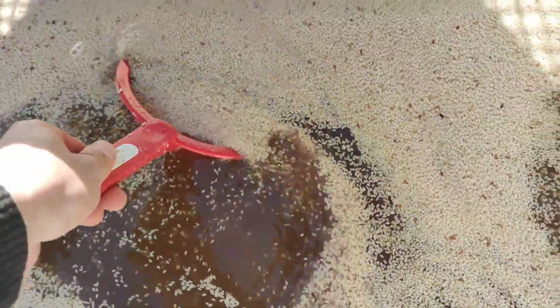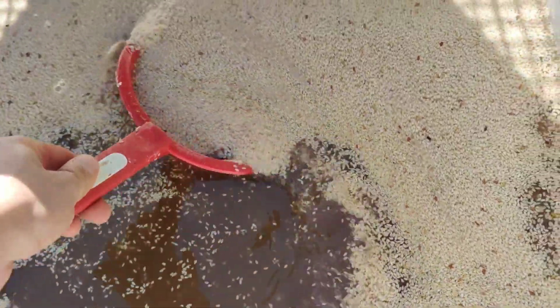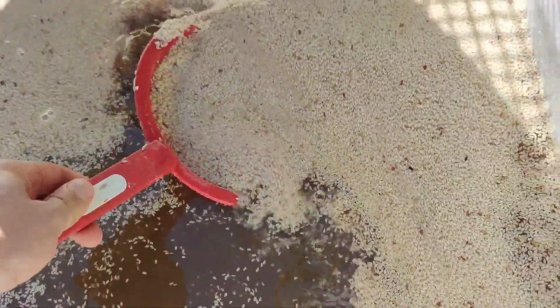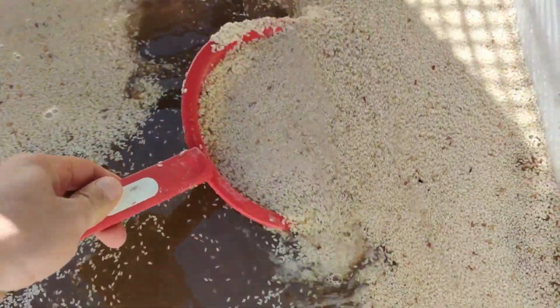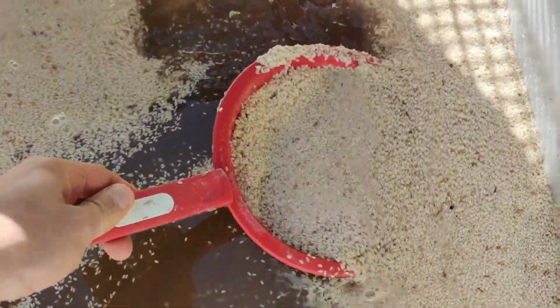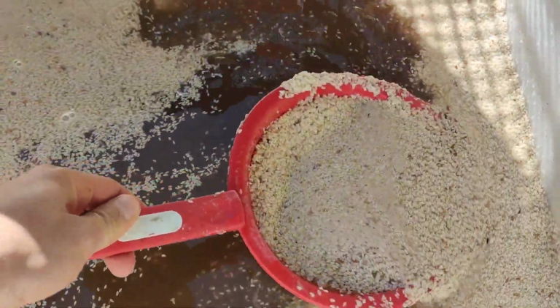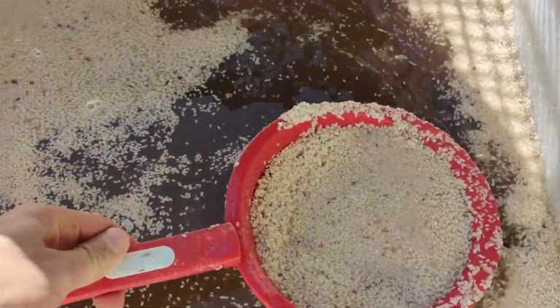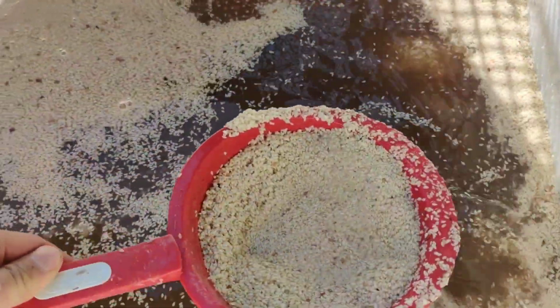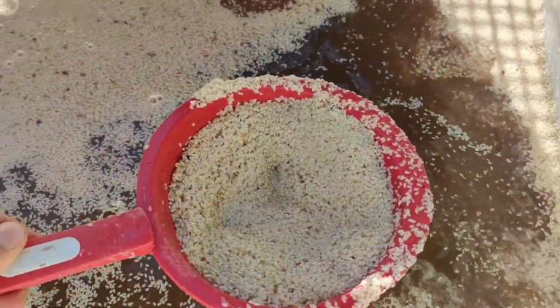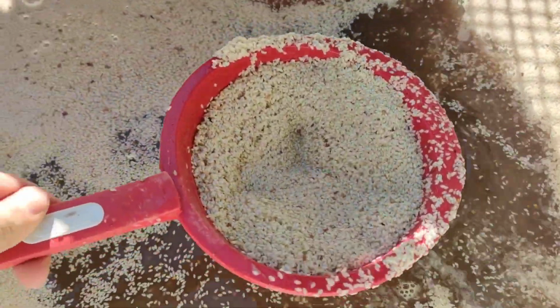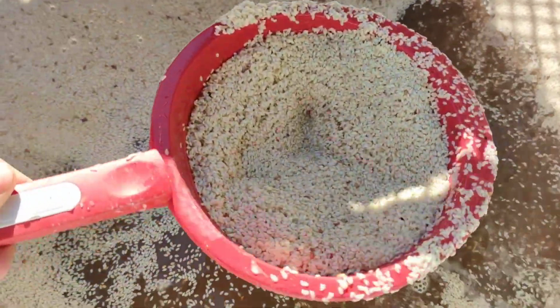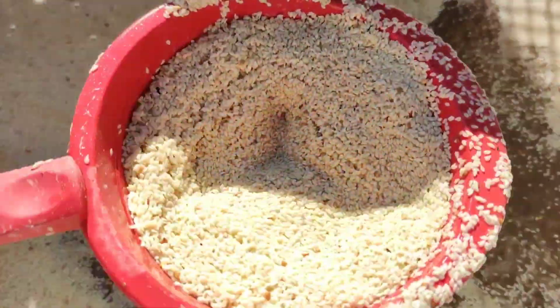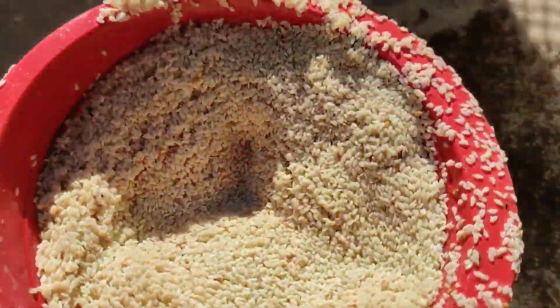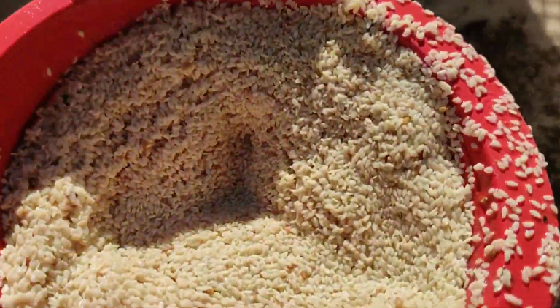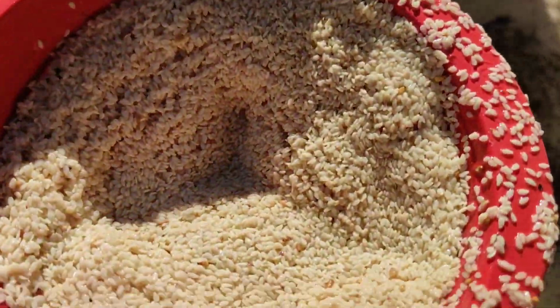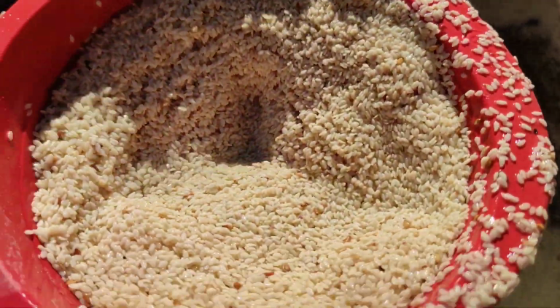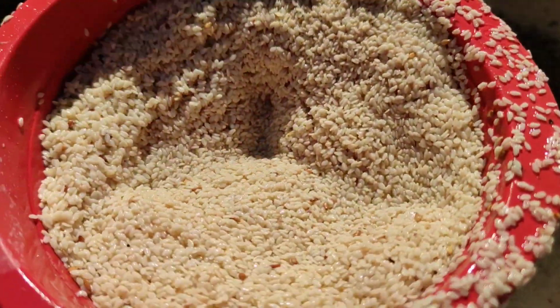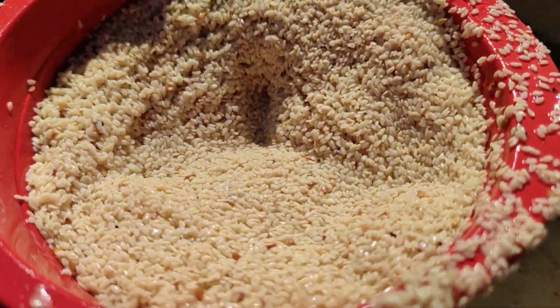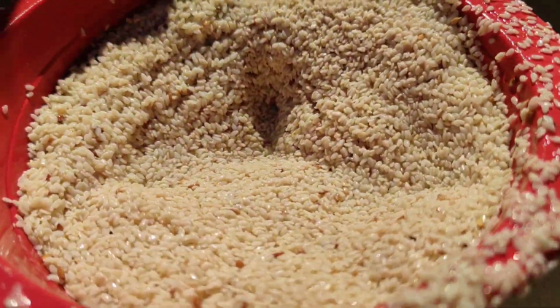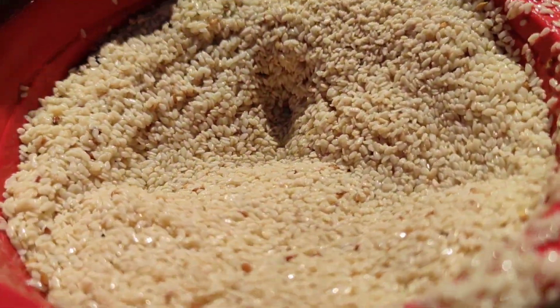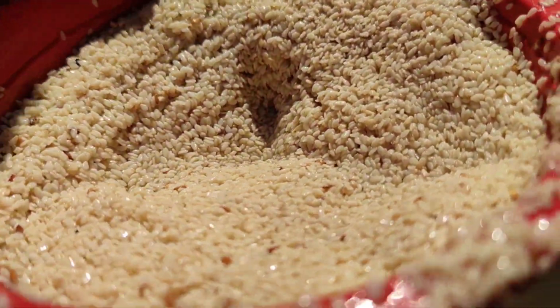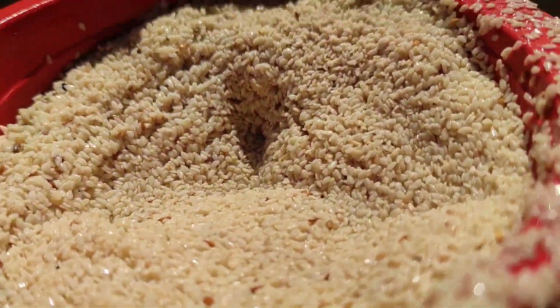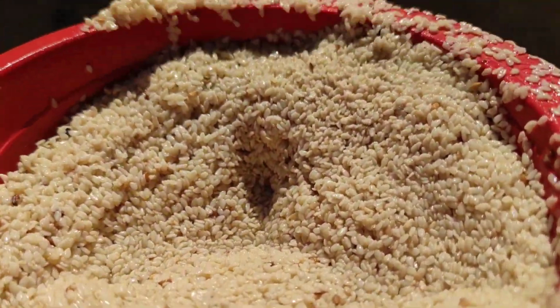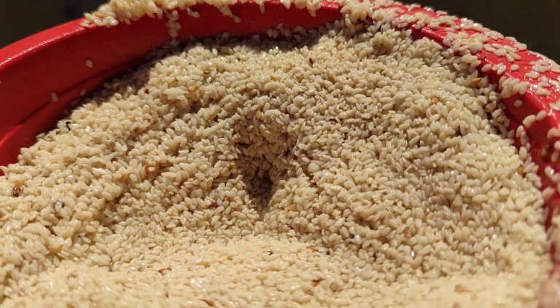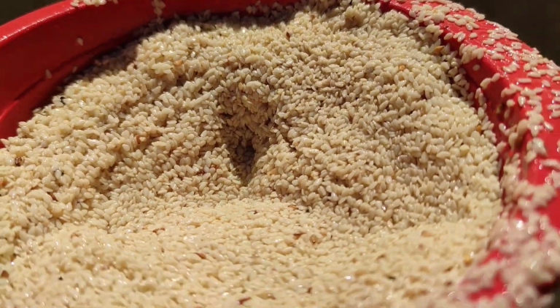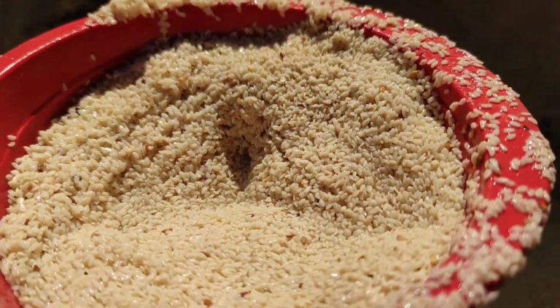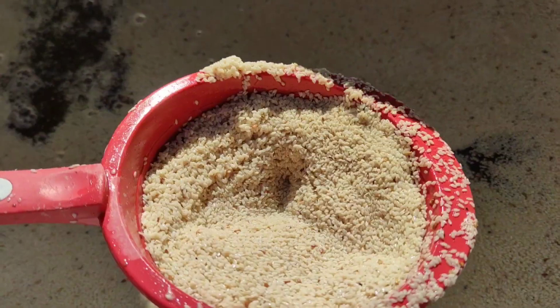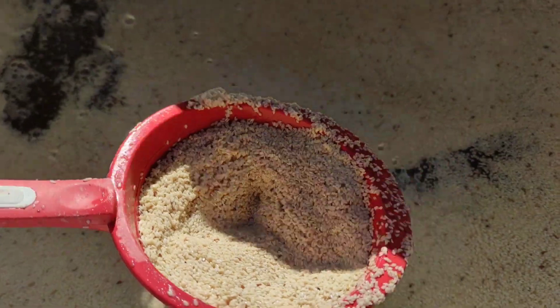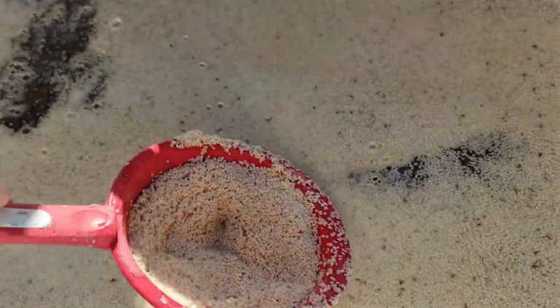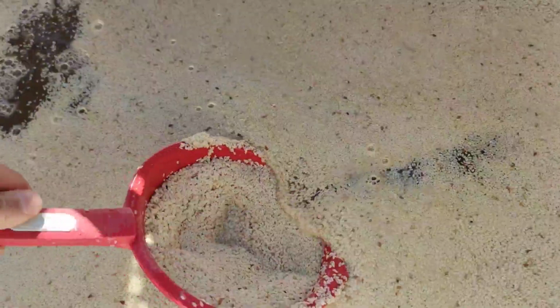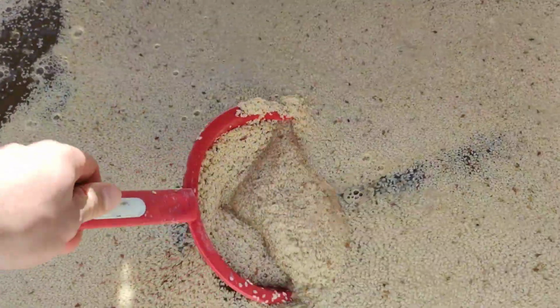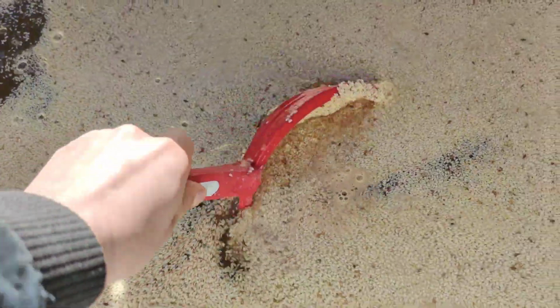It's a big fish, a big fish. What are you doing? No, no.